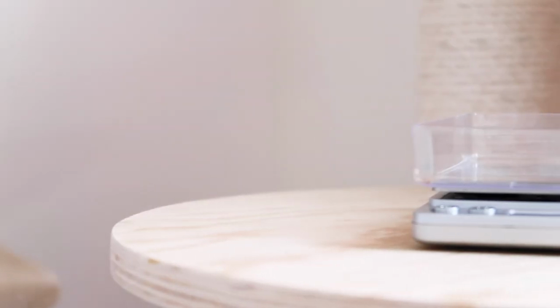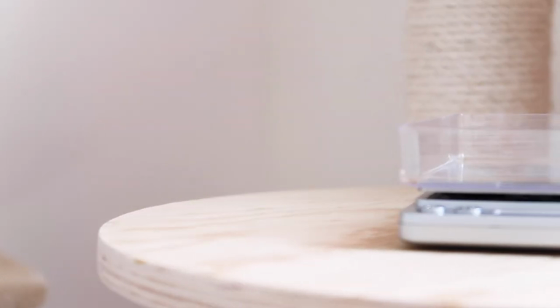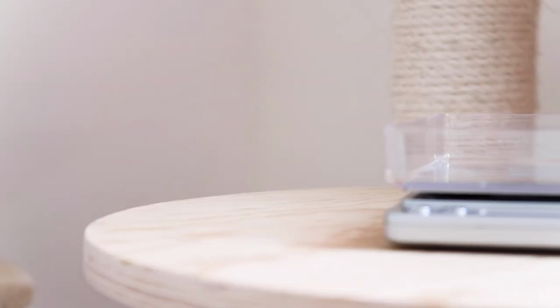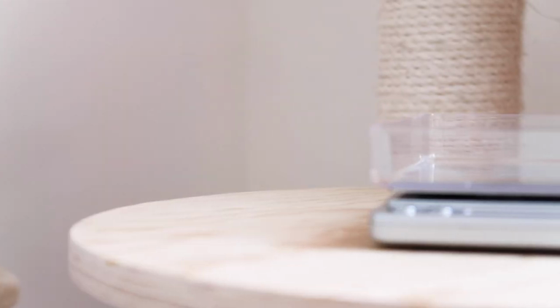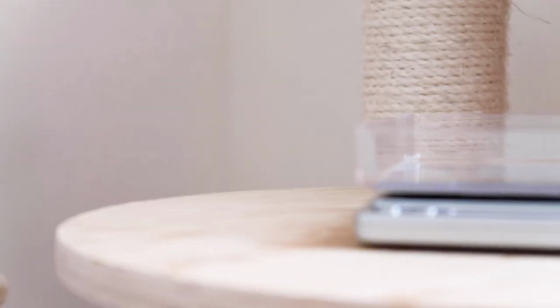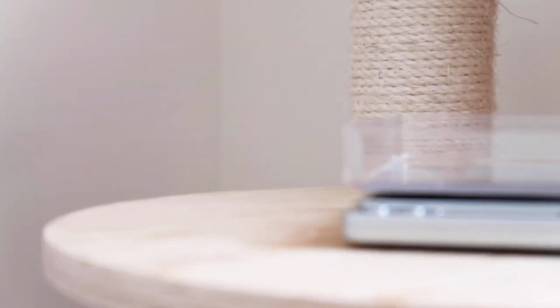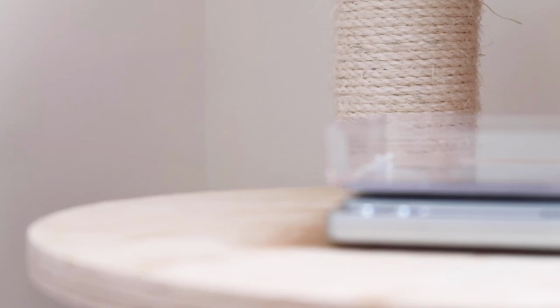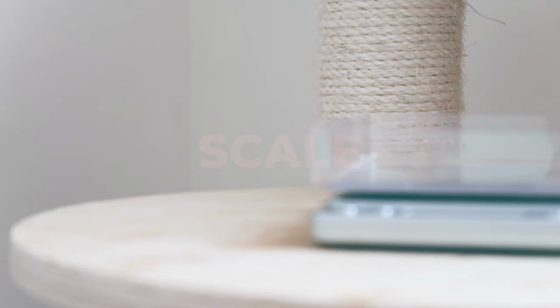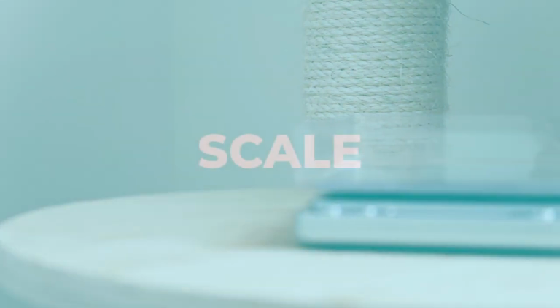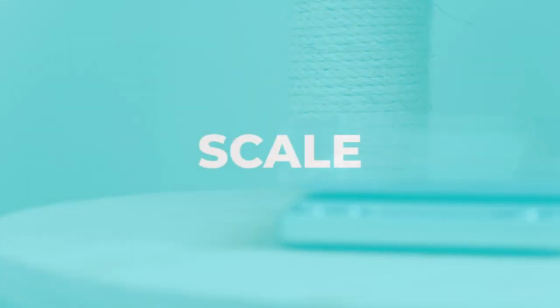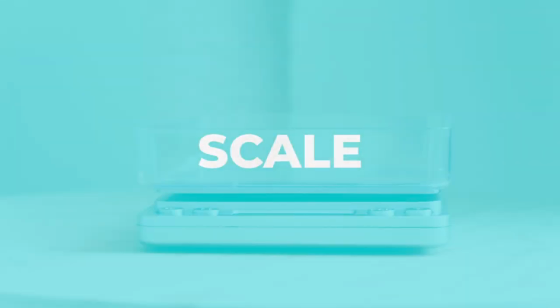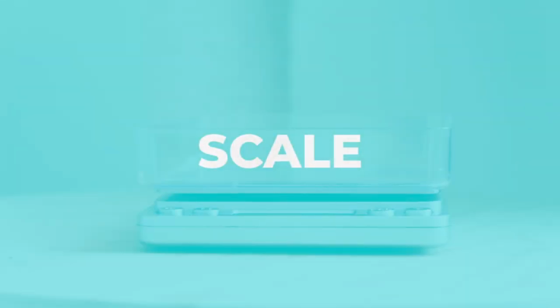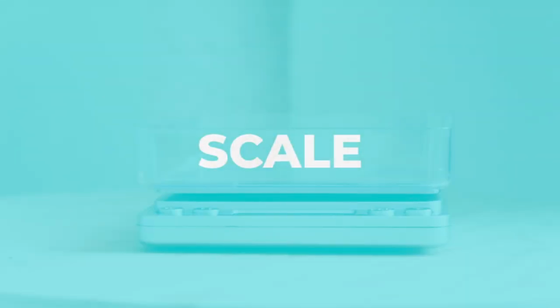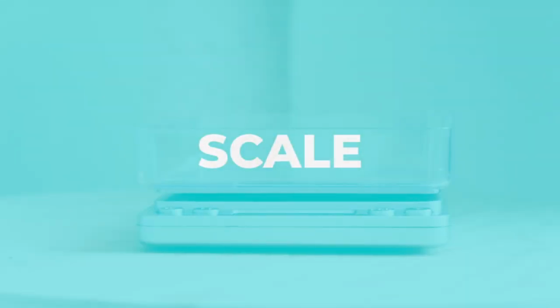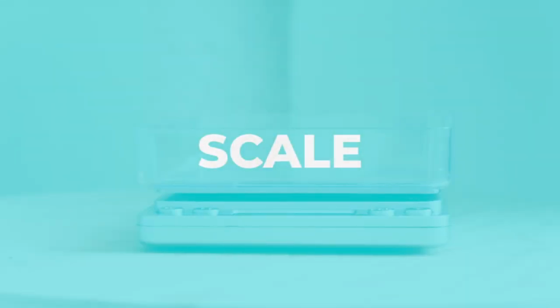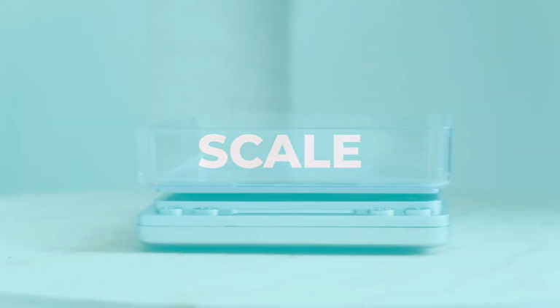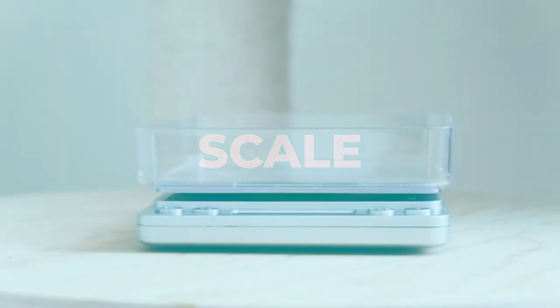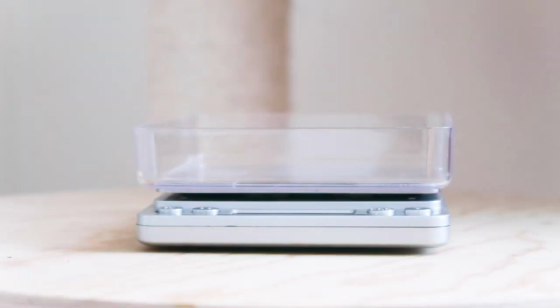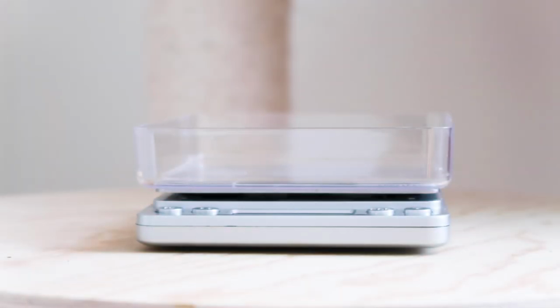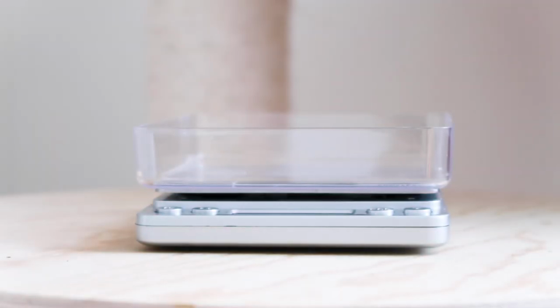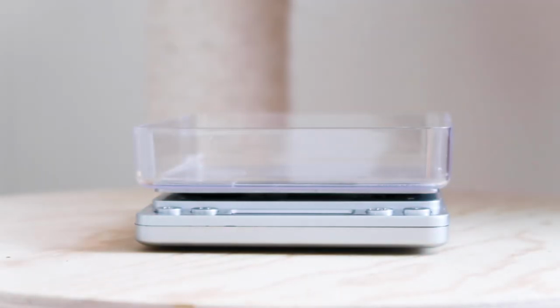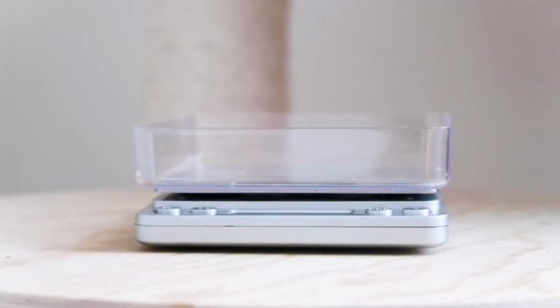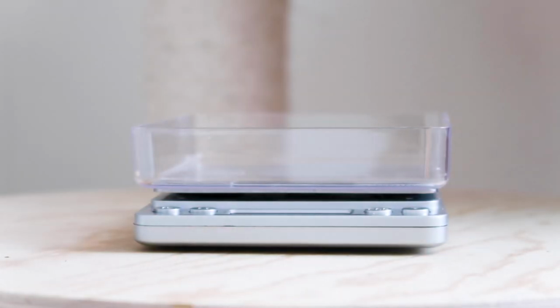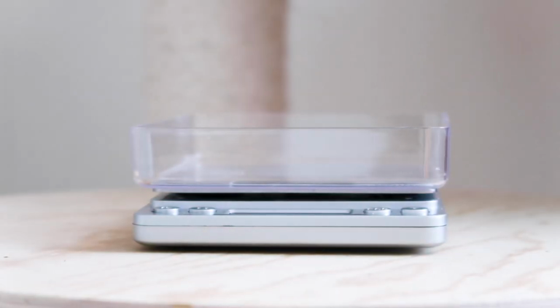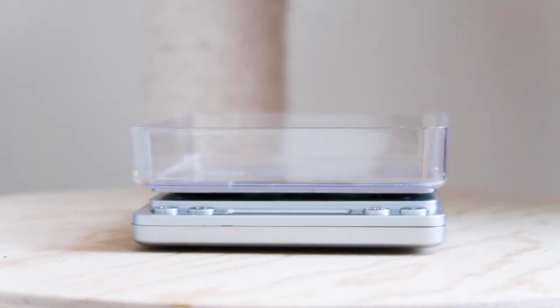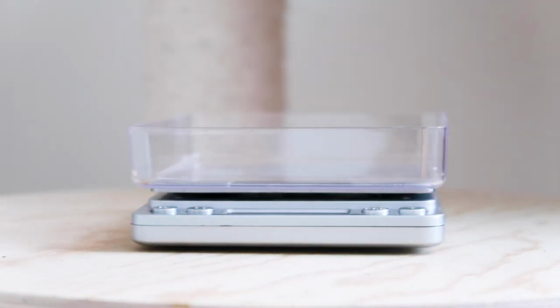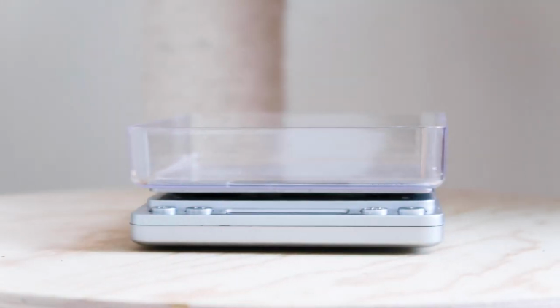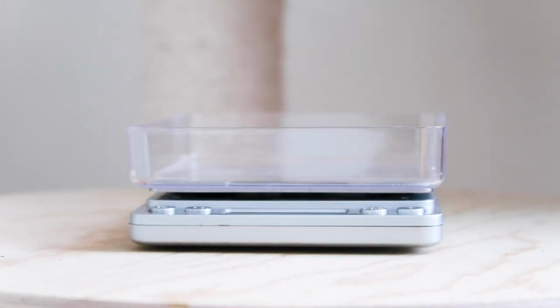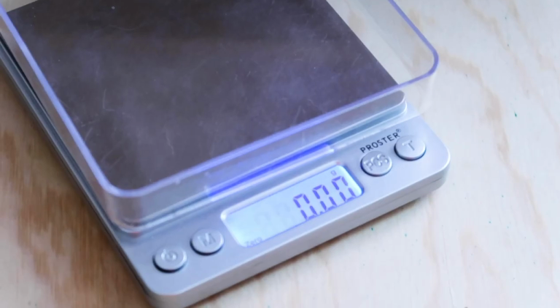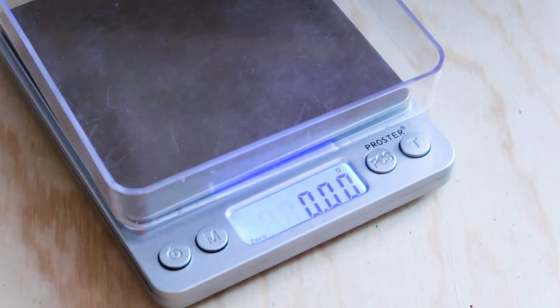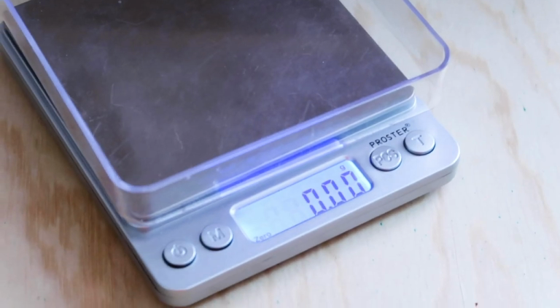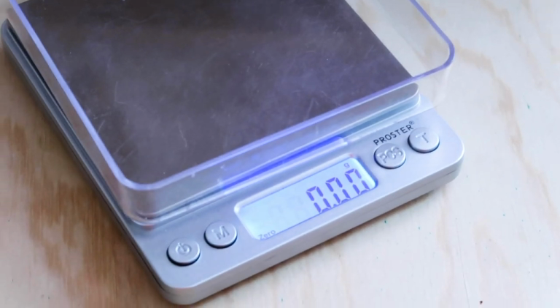Also, don't forget about a scale. This is important to weigh the kittens when they are born so that you can observe their weight gain day by day.